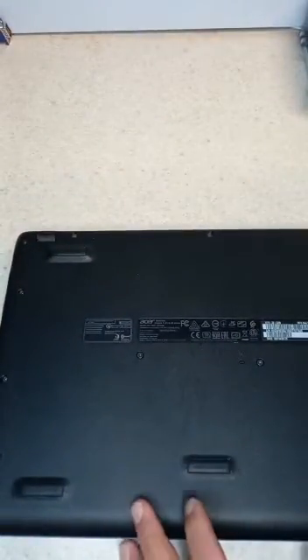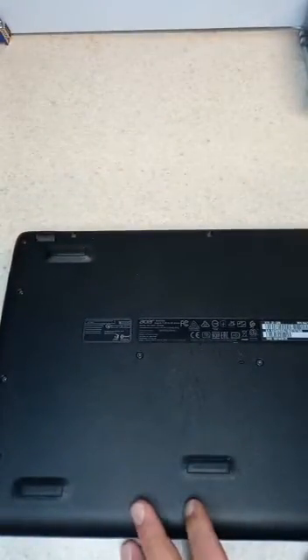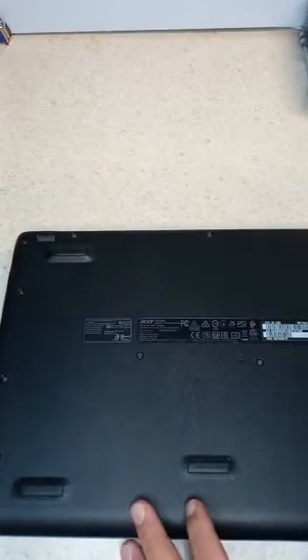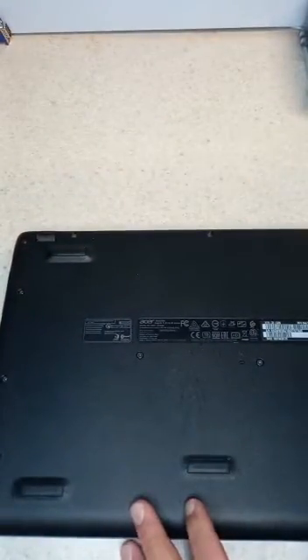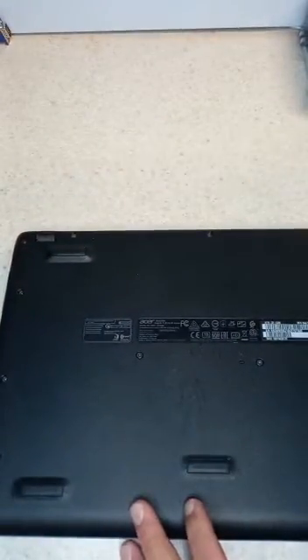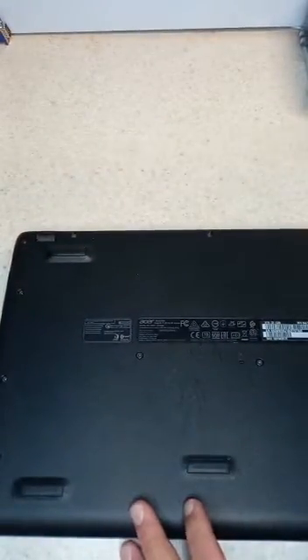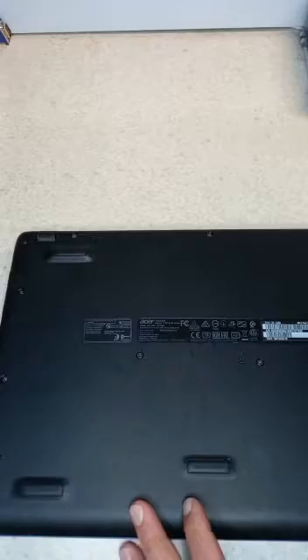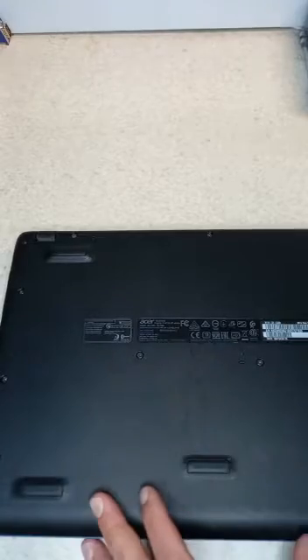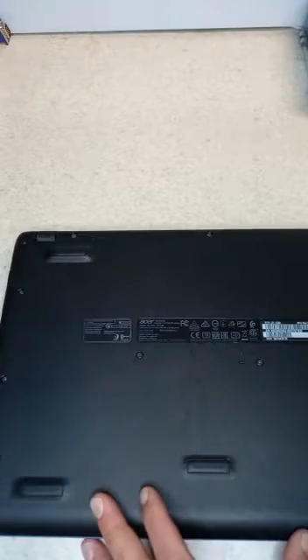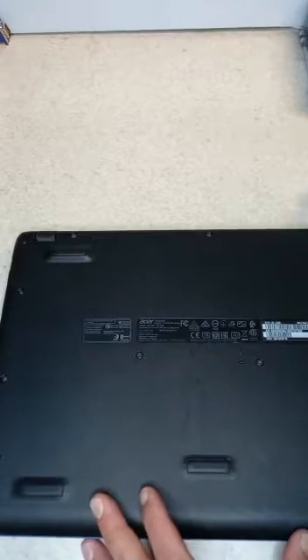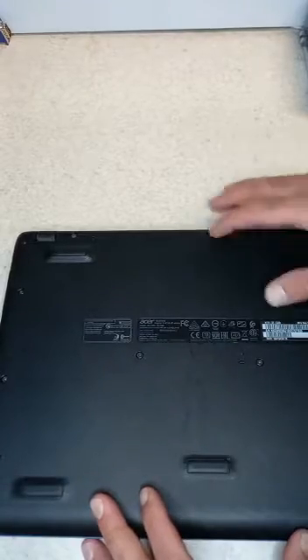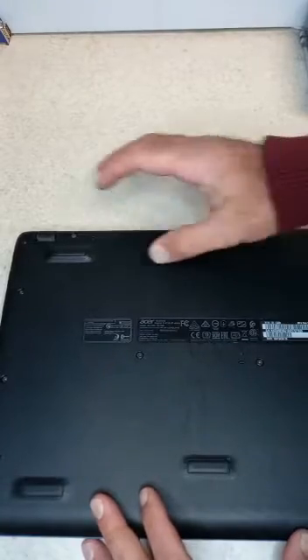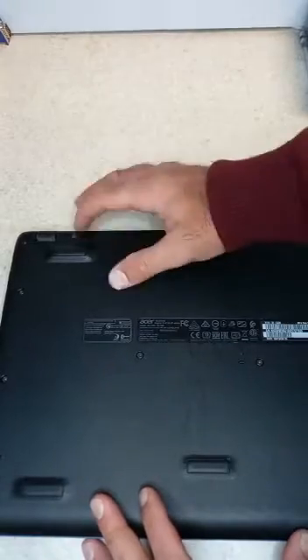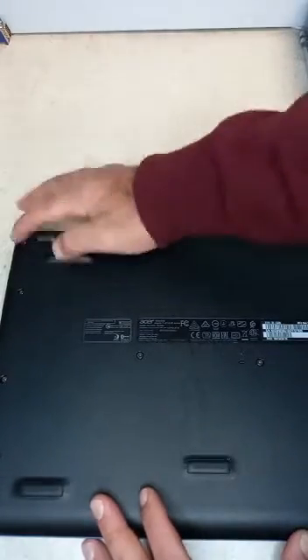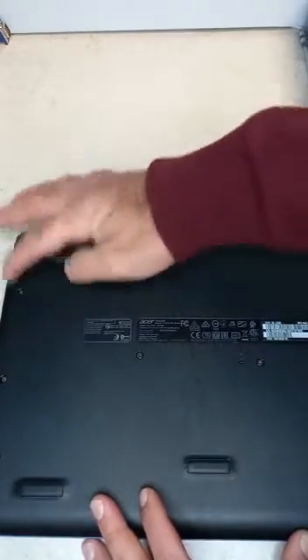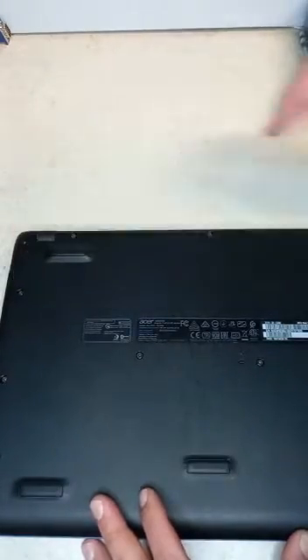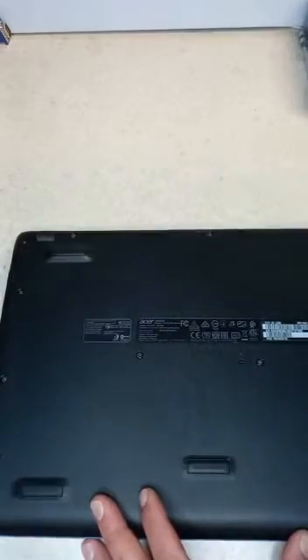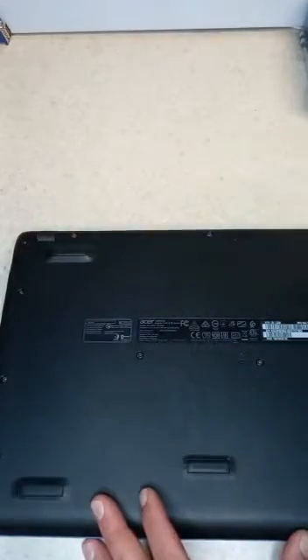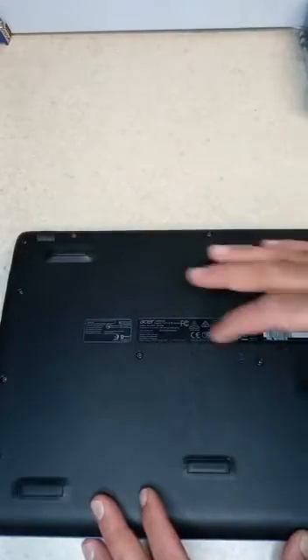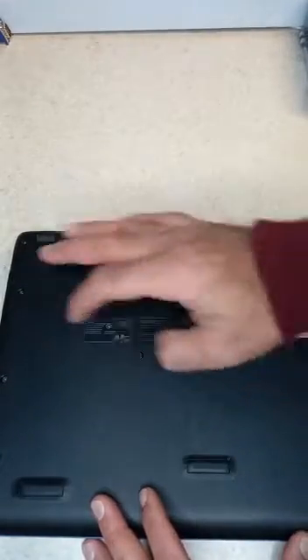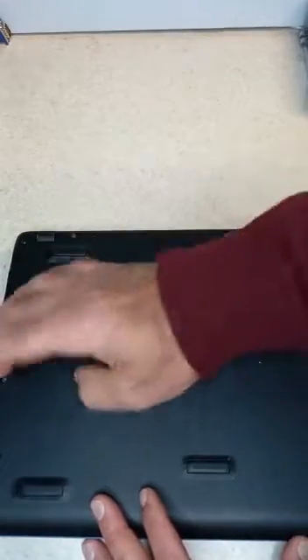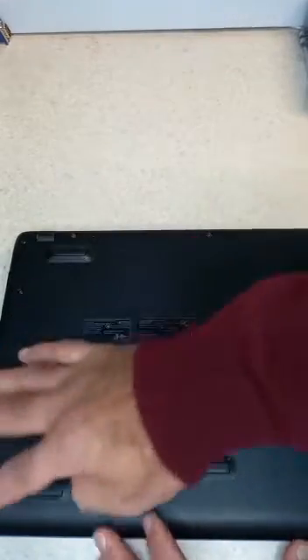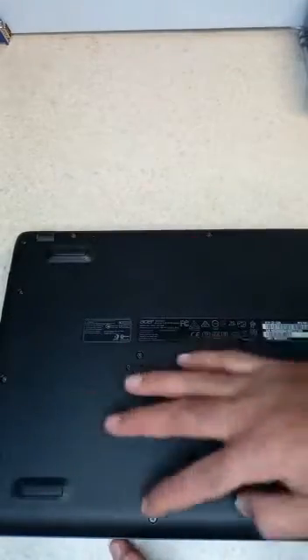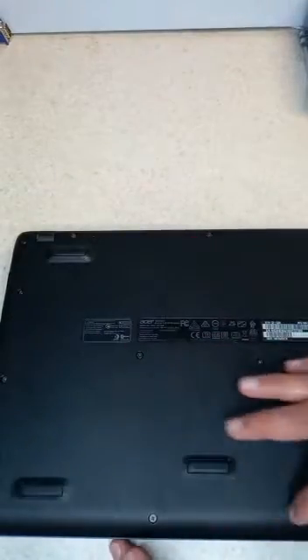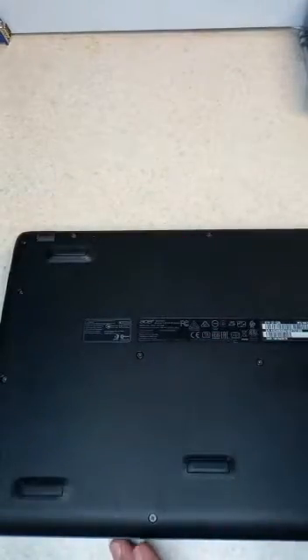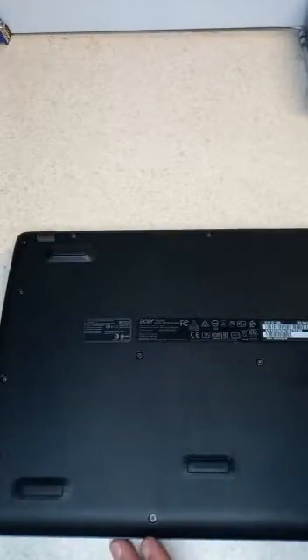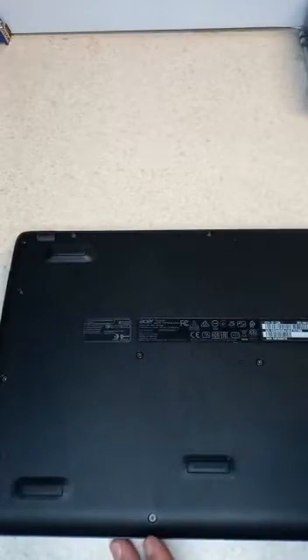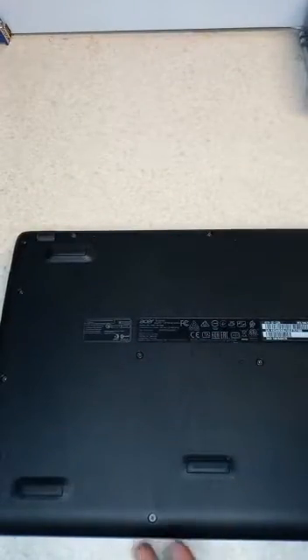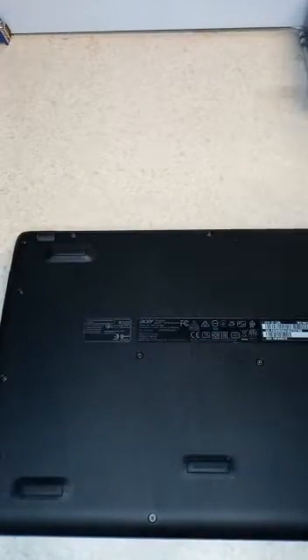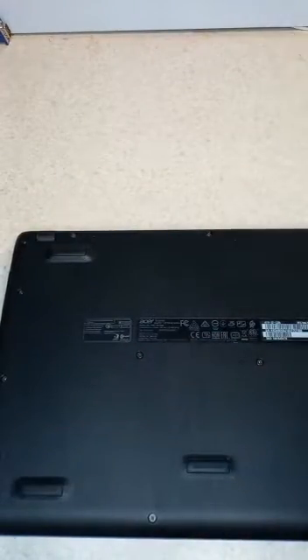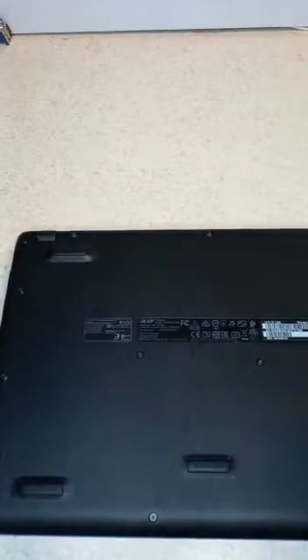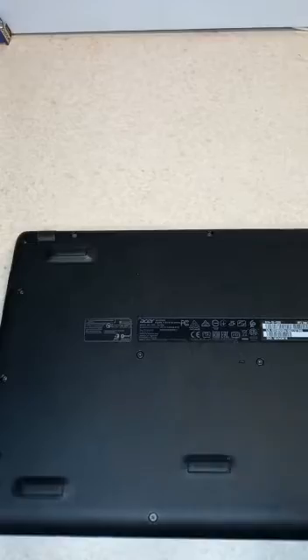it has 1, 2, 3, 4, 5, 6, 7, 8, 9, 10, 11, 12, 13, 14, 15 screws that you have to take off.